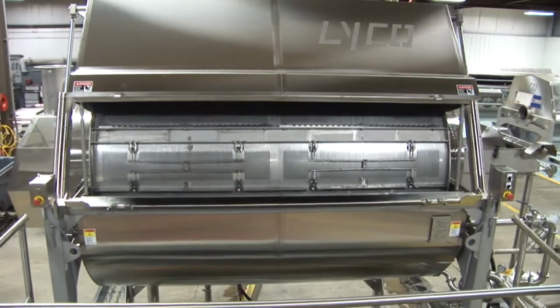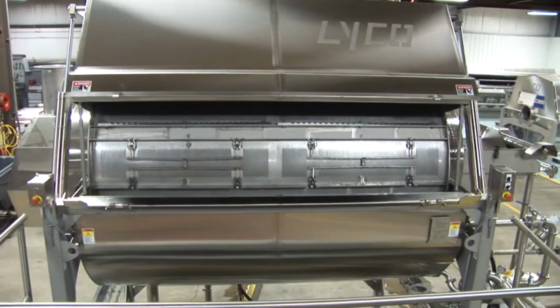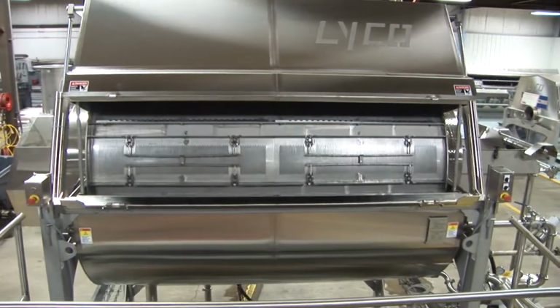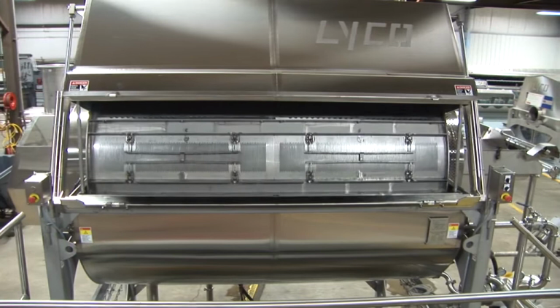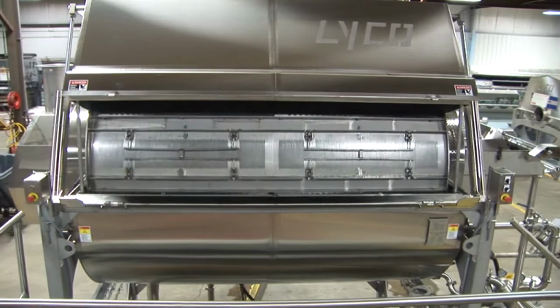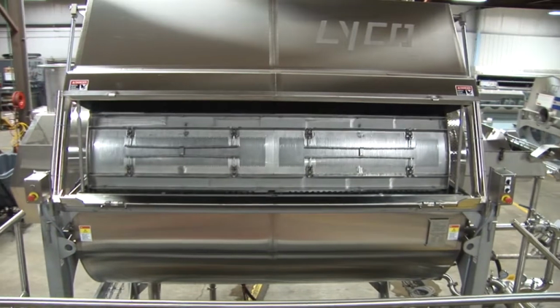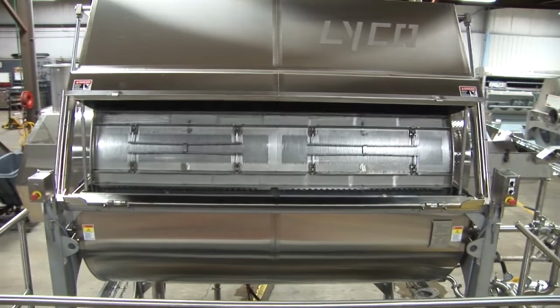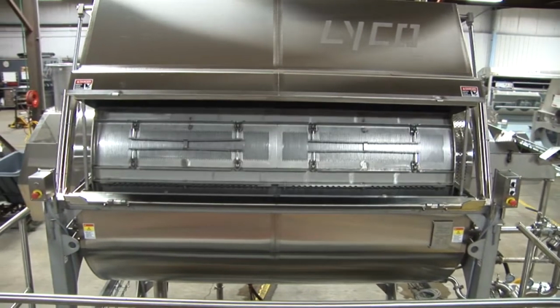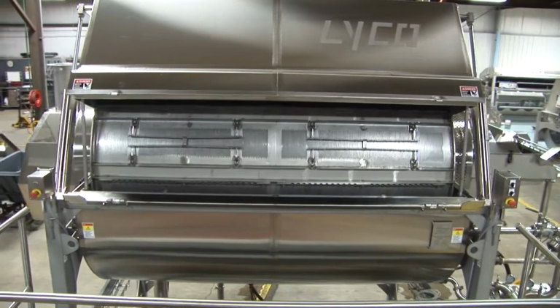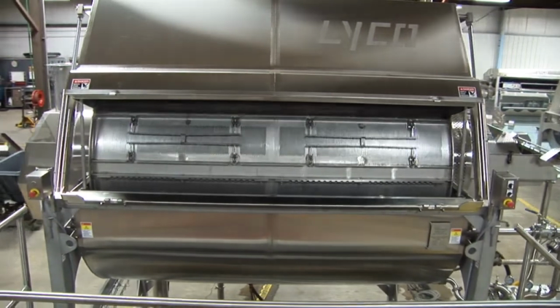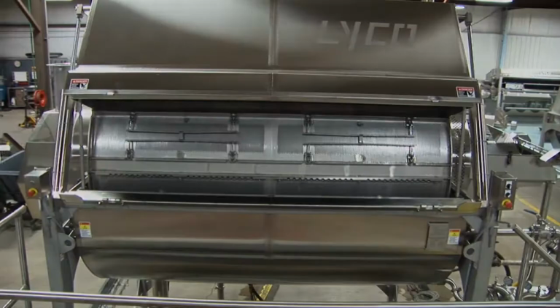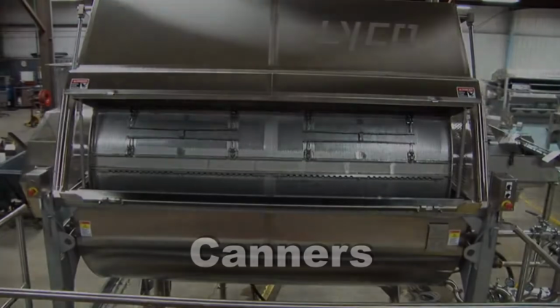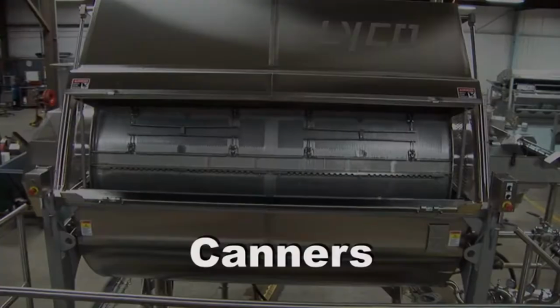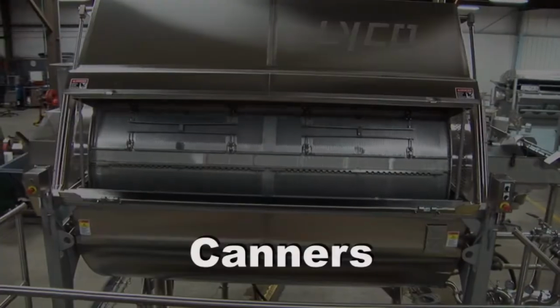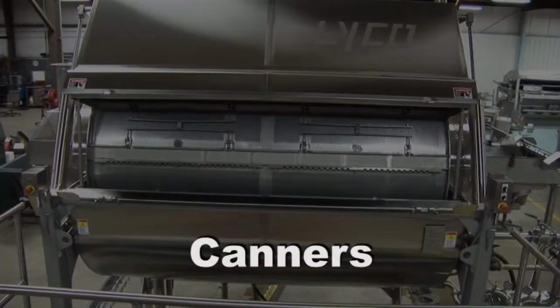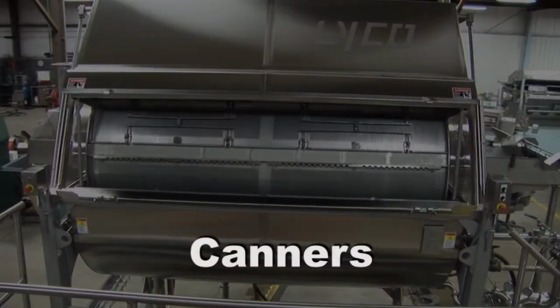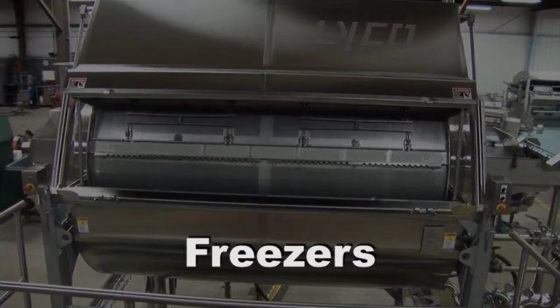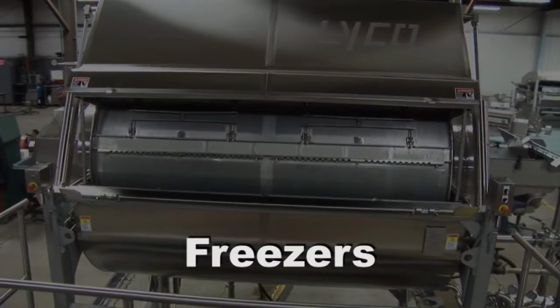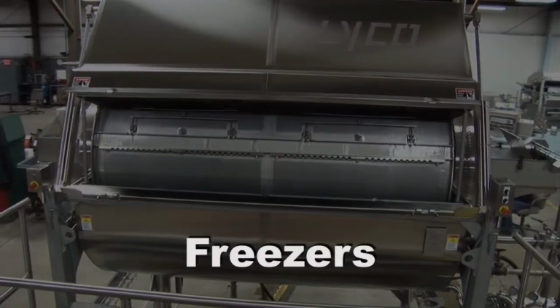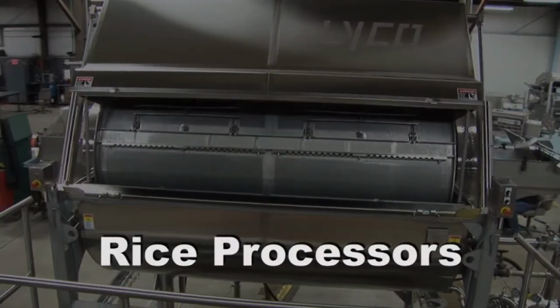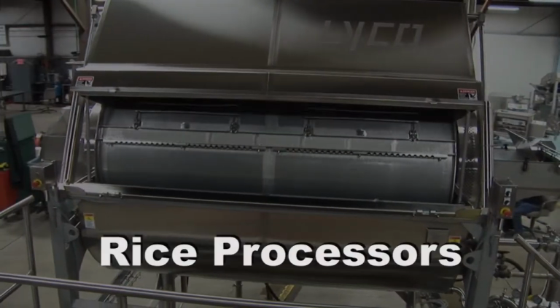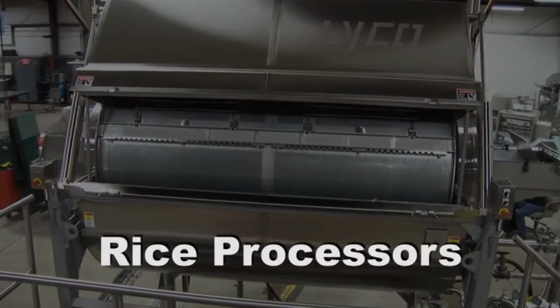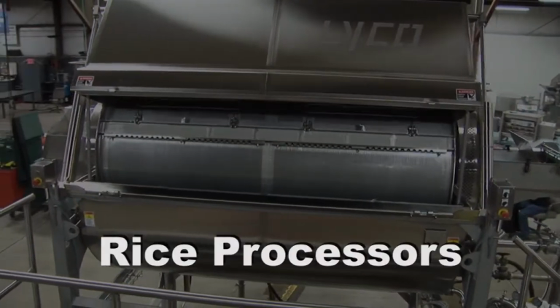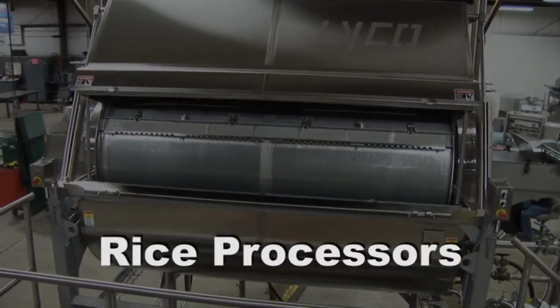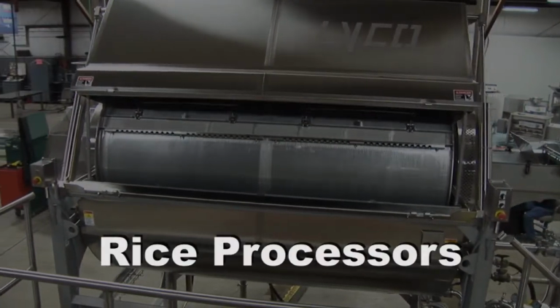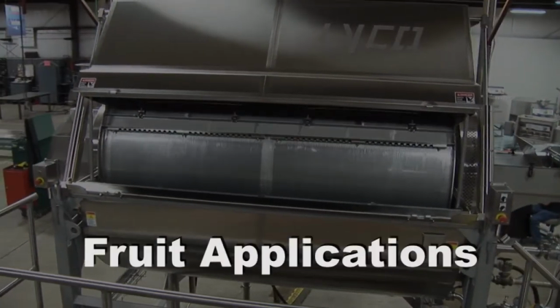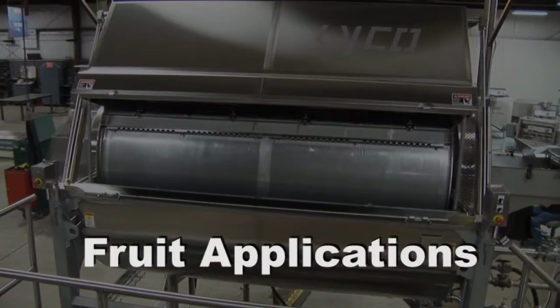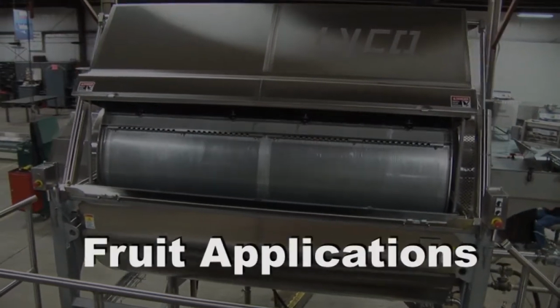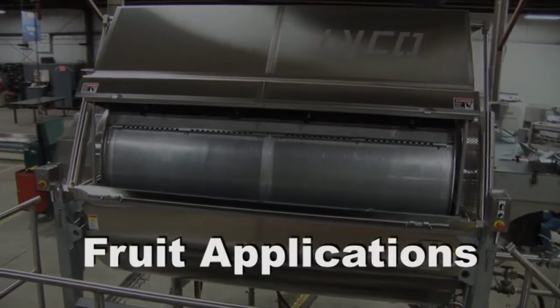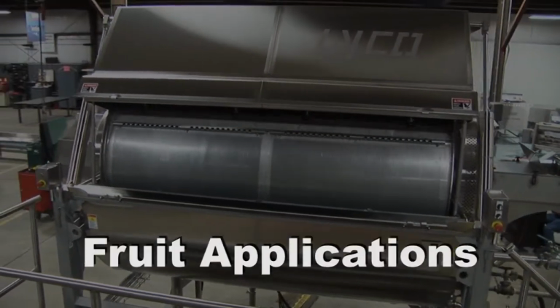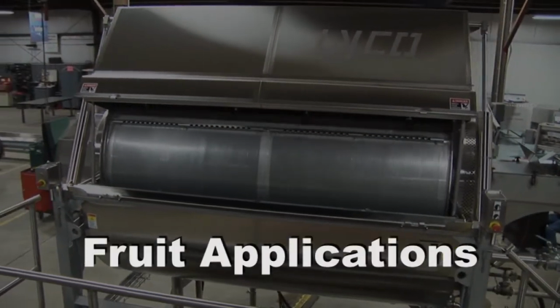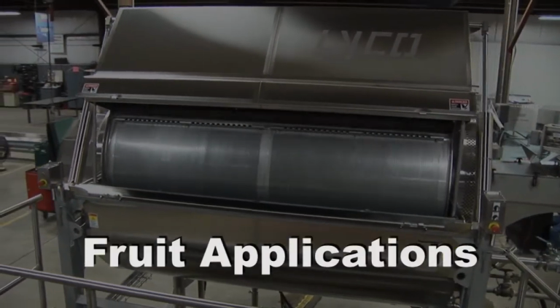Lyco has sold 60 systems to canners, freezers, rice processors, and fruit applications.